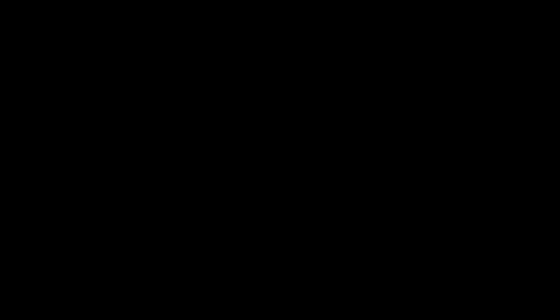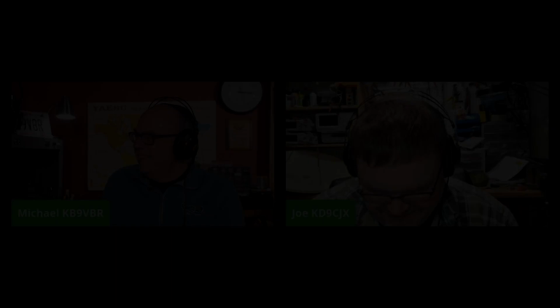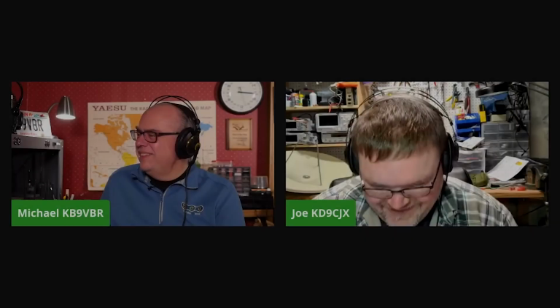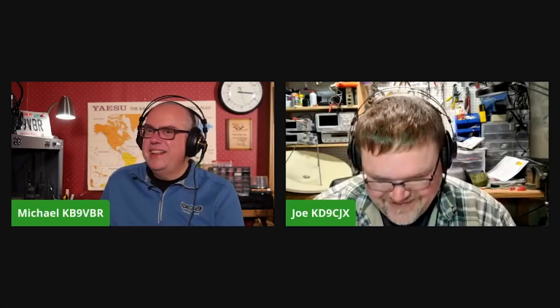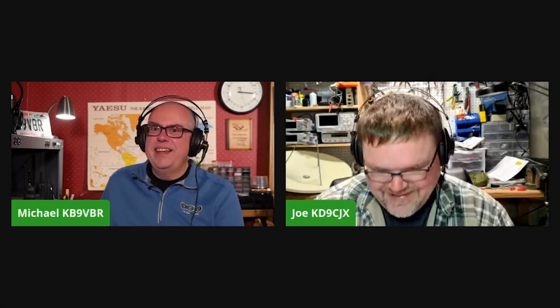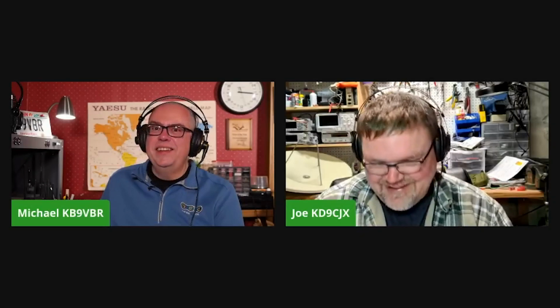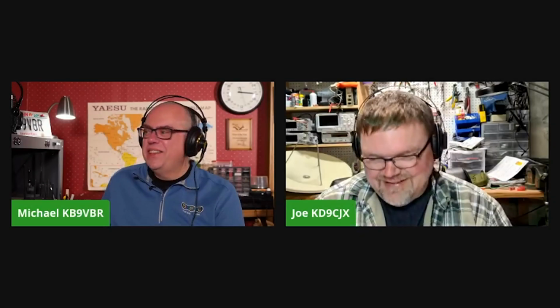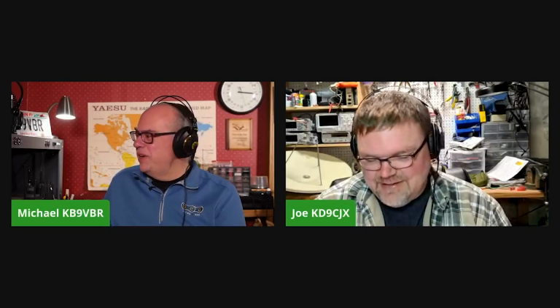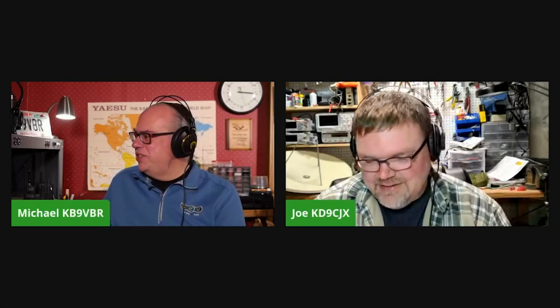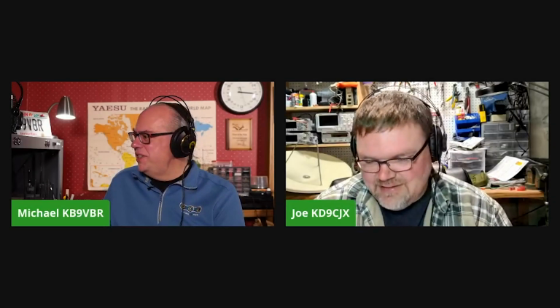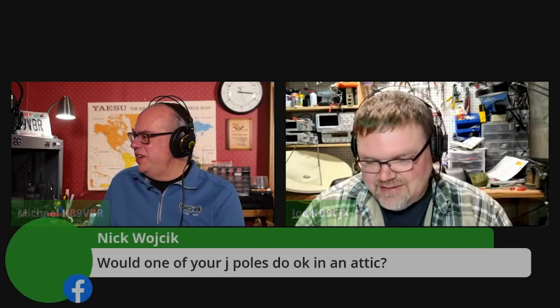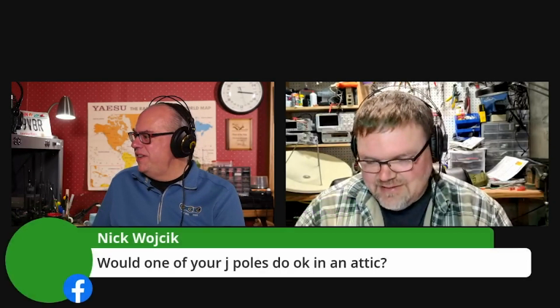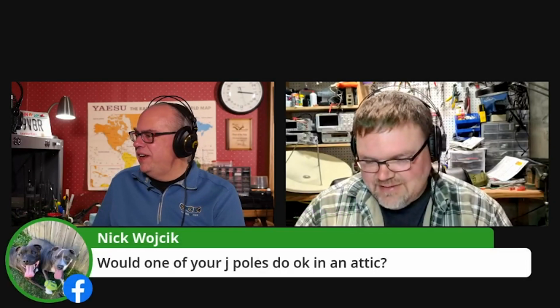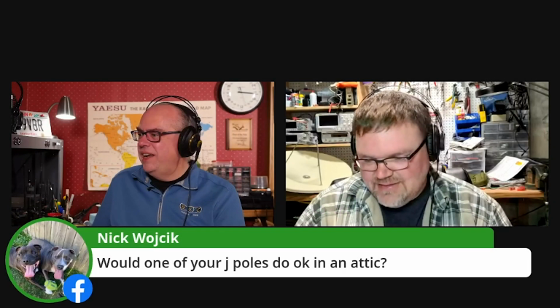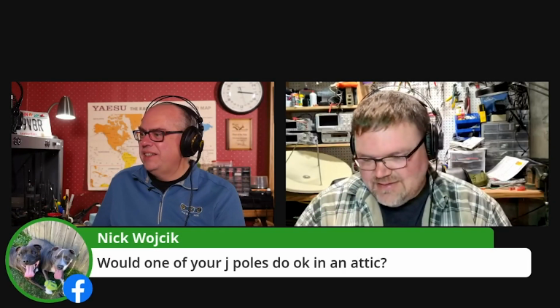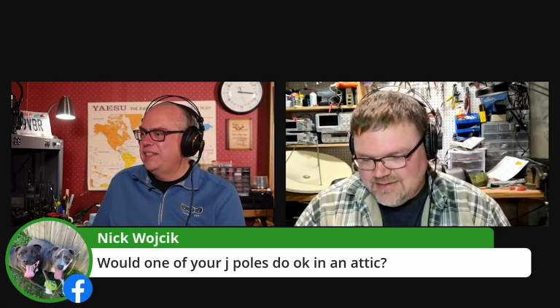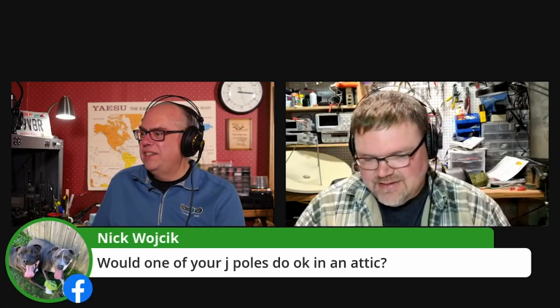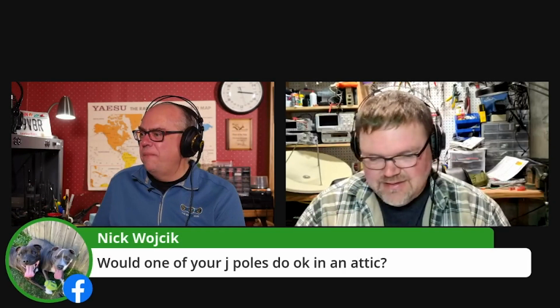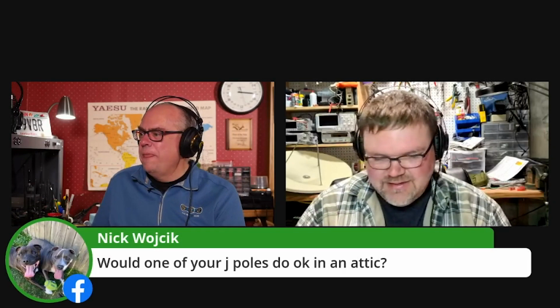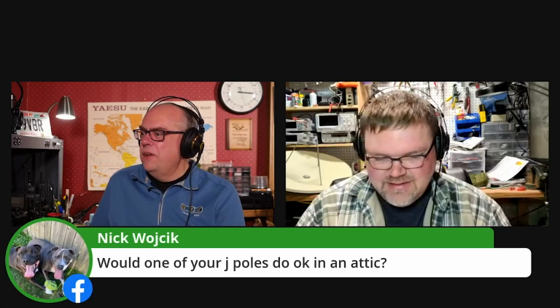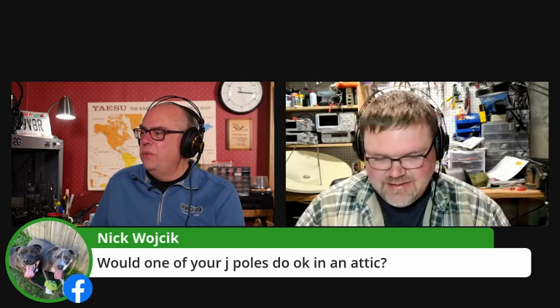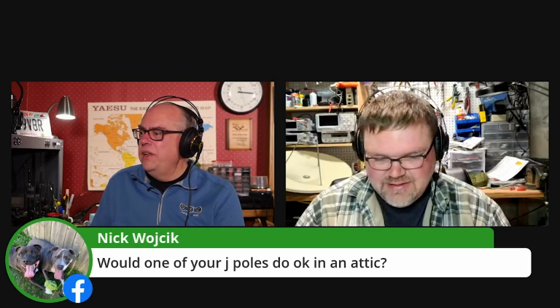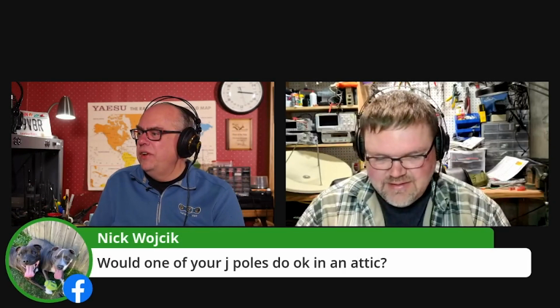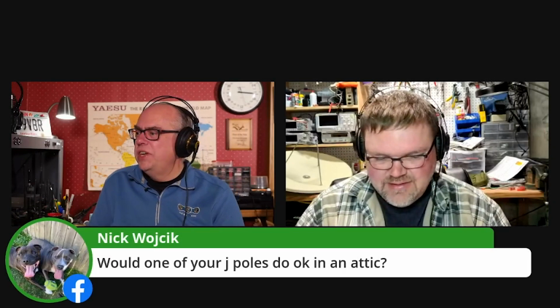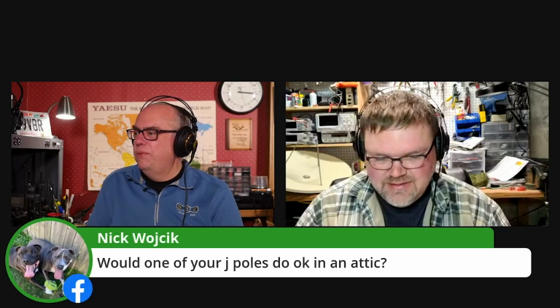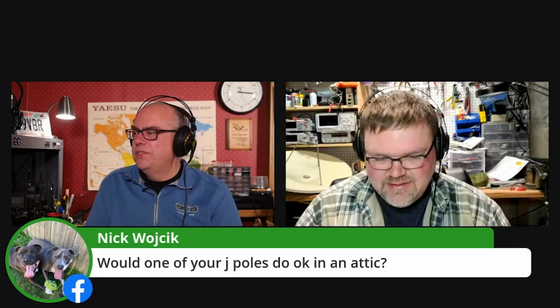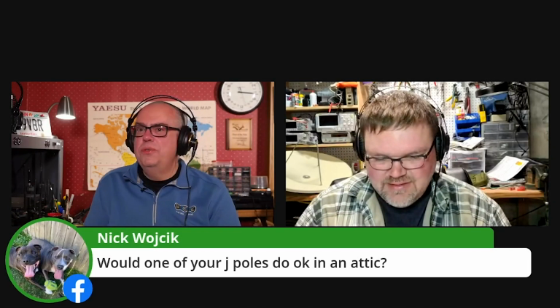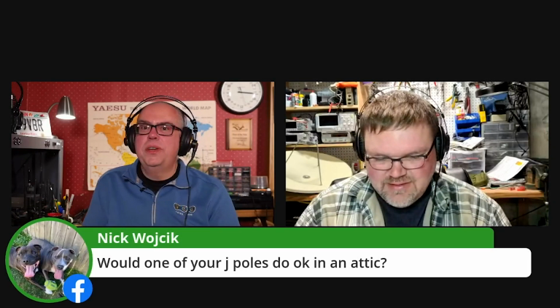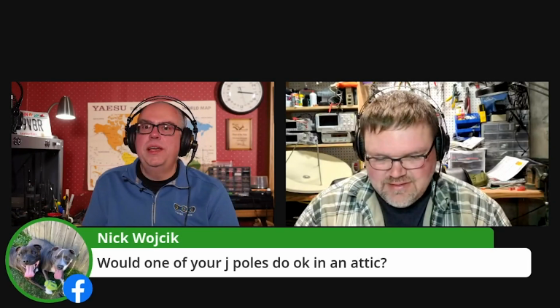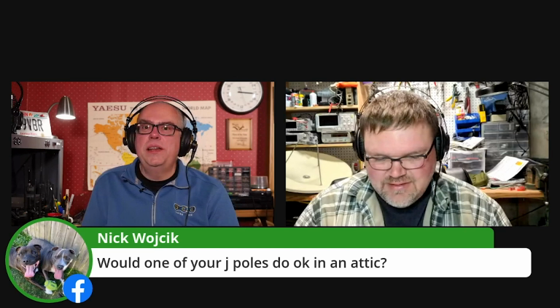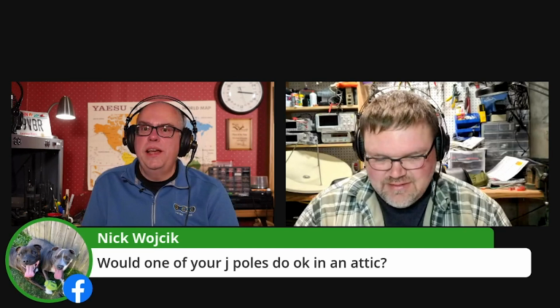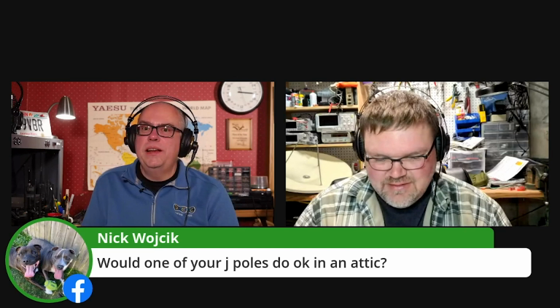We're going to get into the questions here. Nick asks, would one of your J-POLs do okay in the attic?